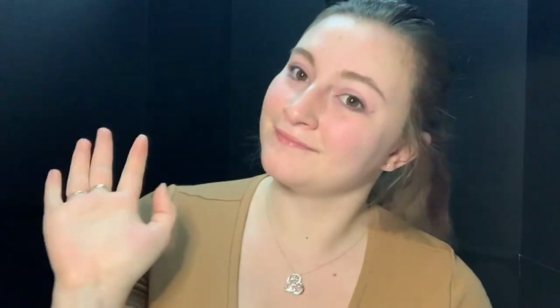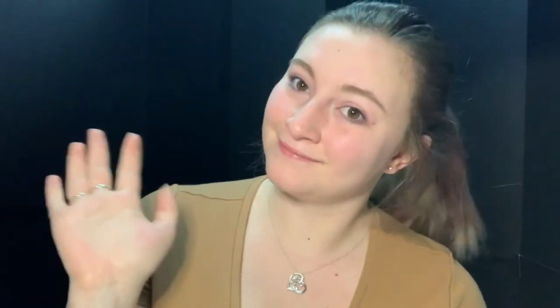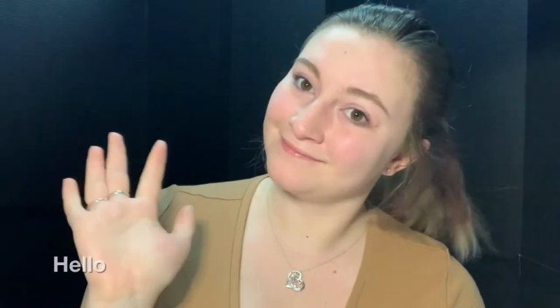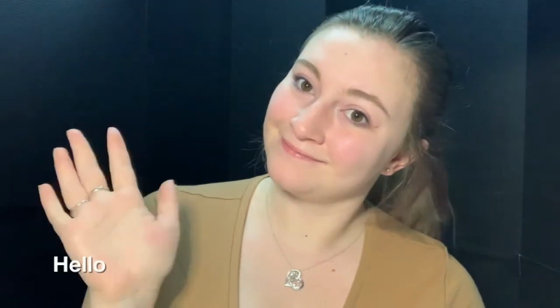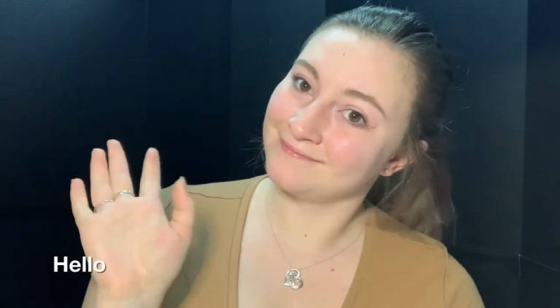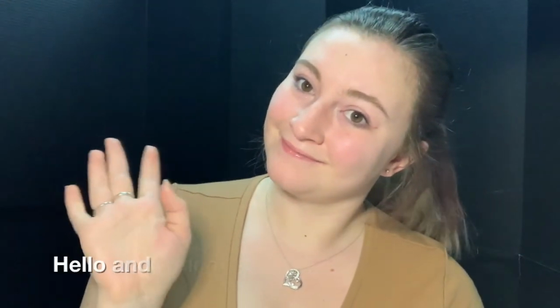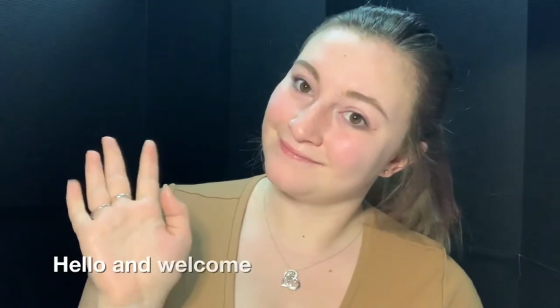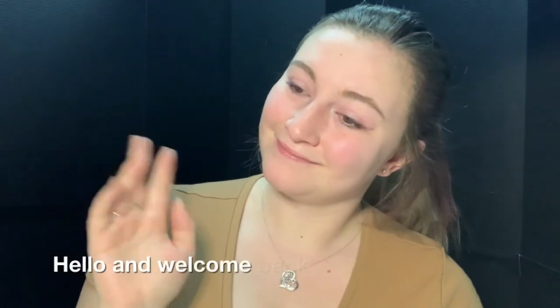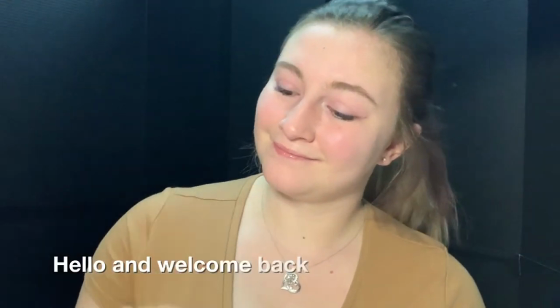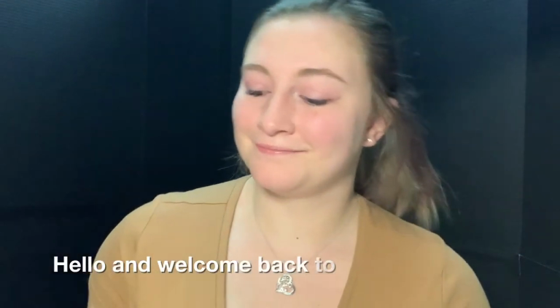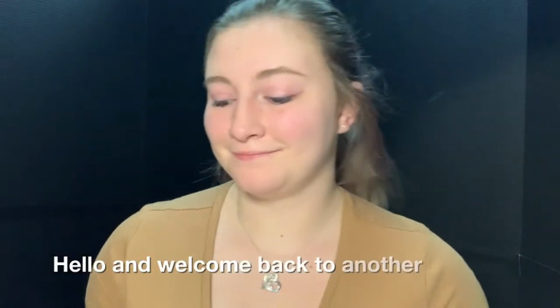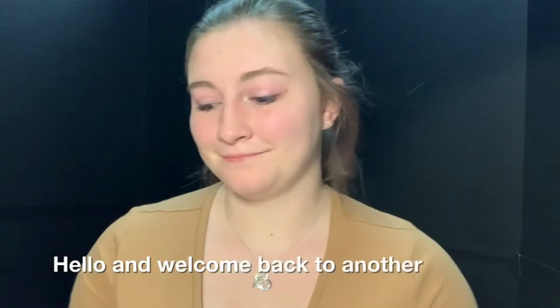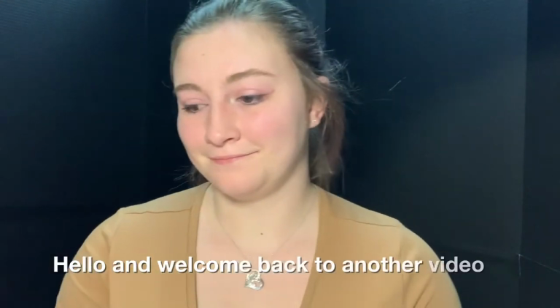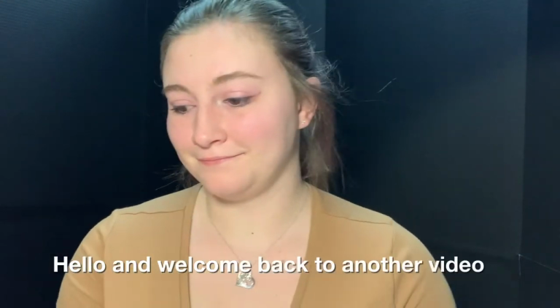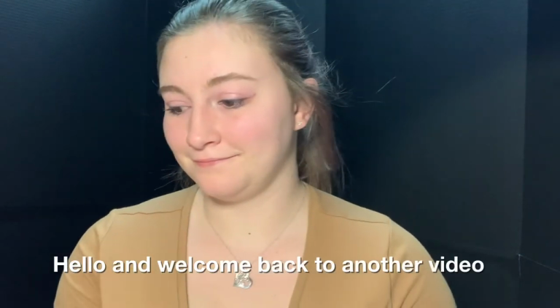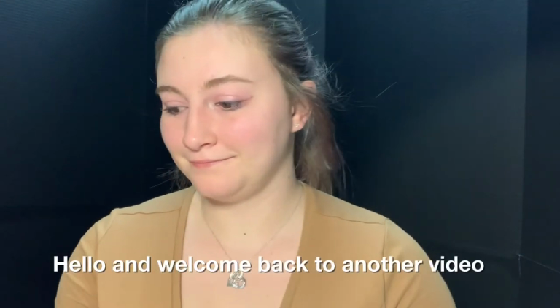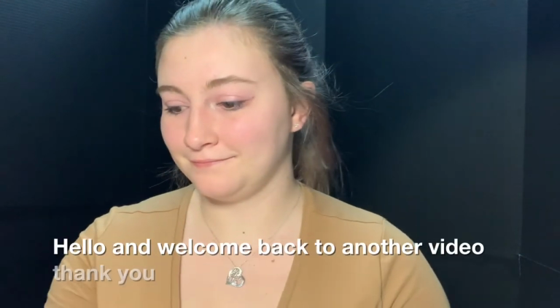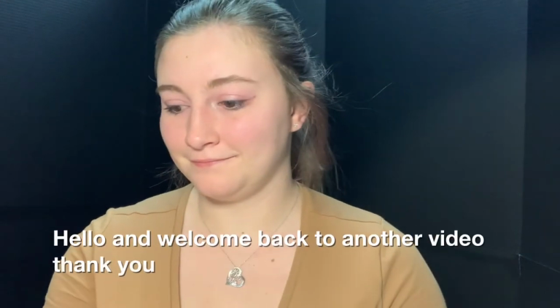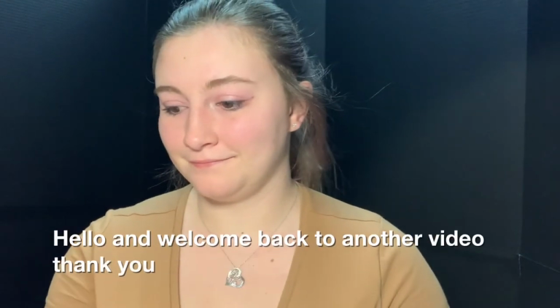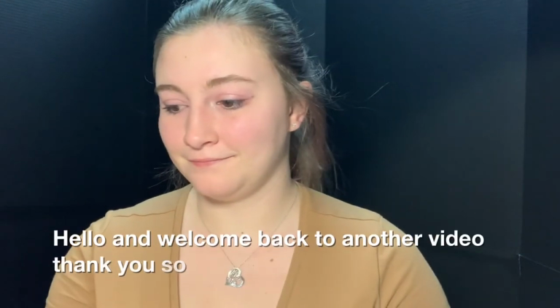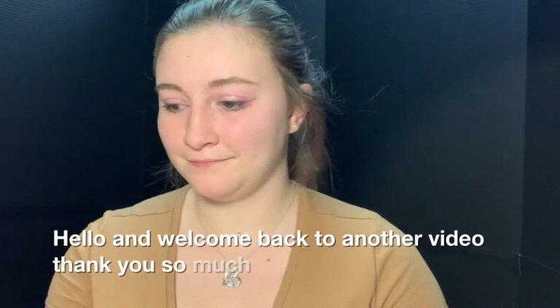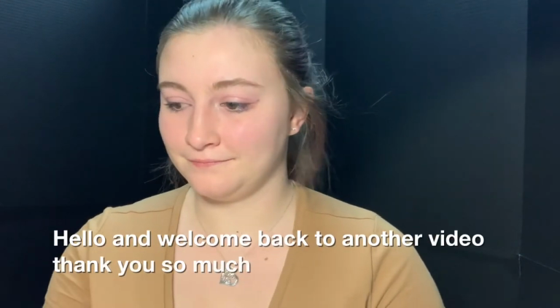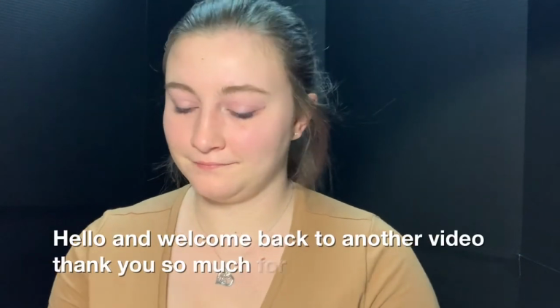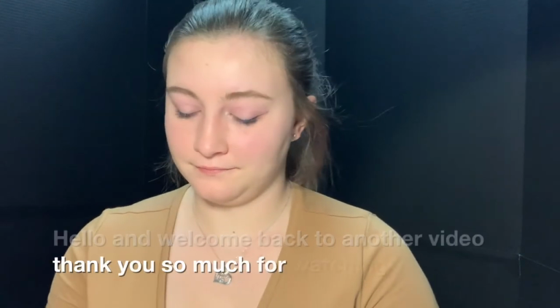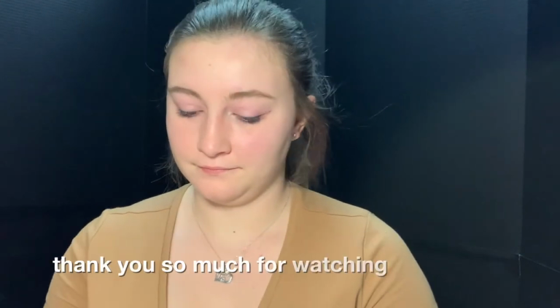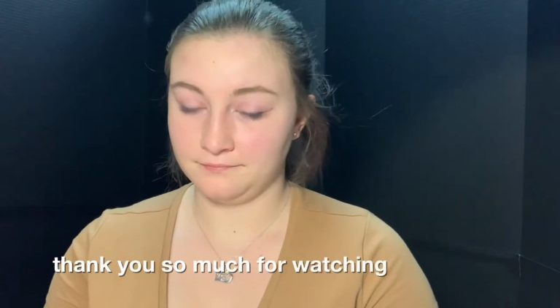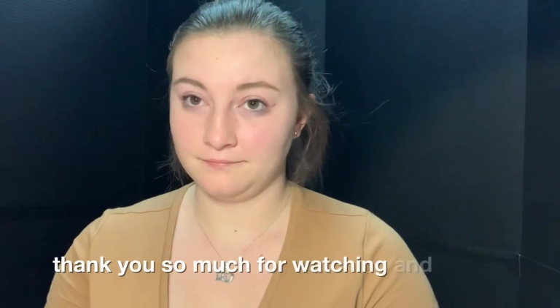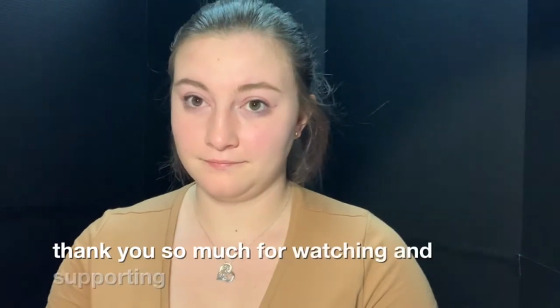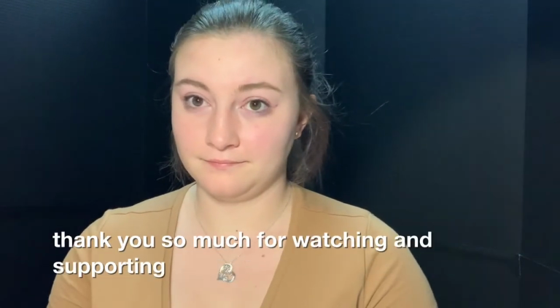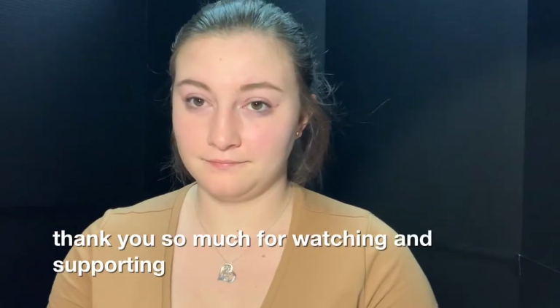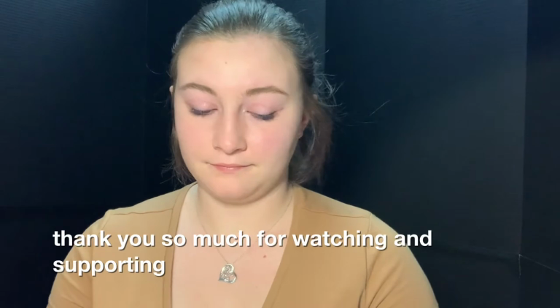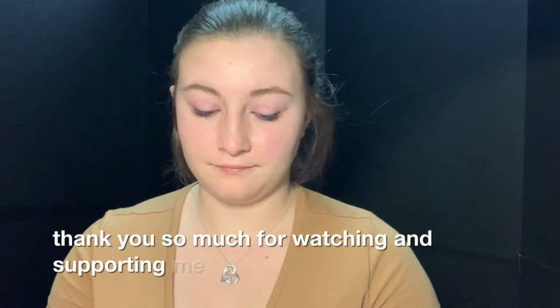Hello and welcome back to another video. Thank you so much for watching and supporting me.